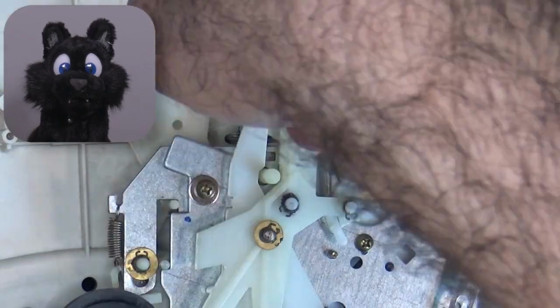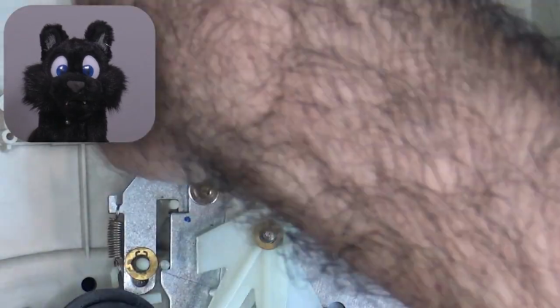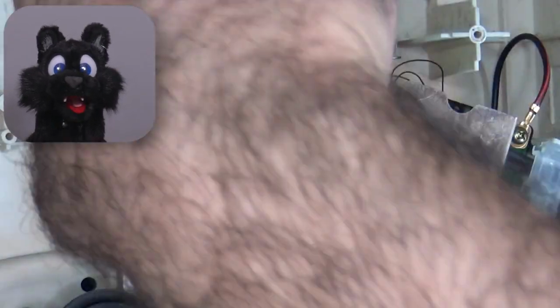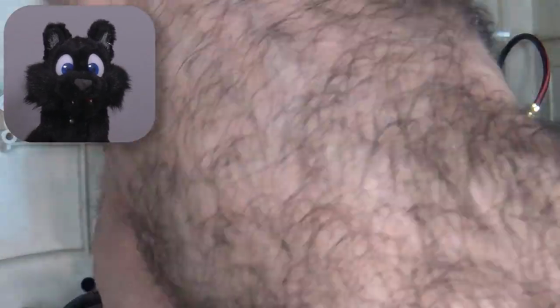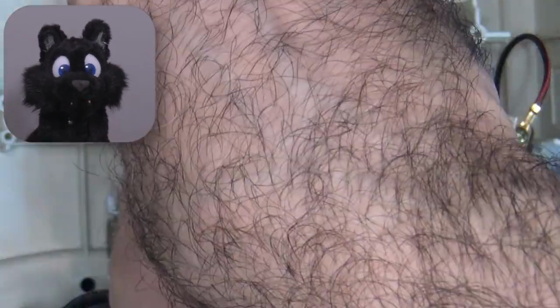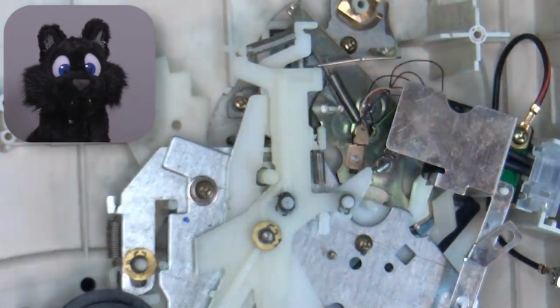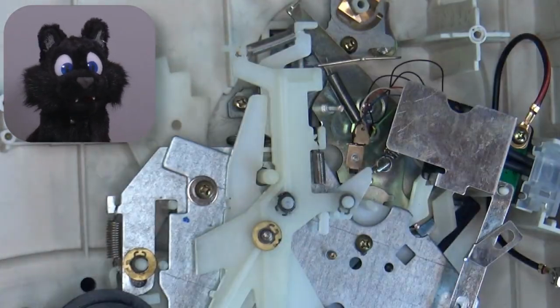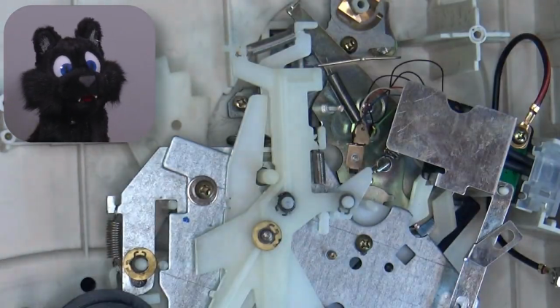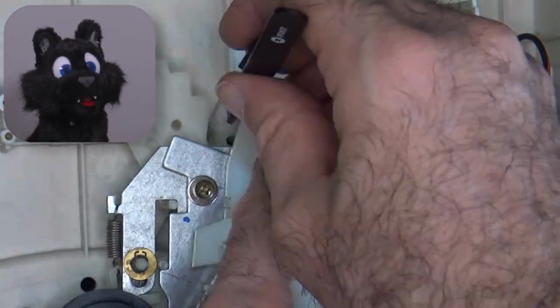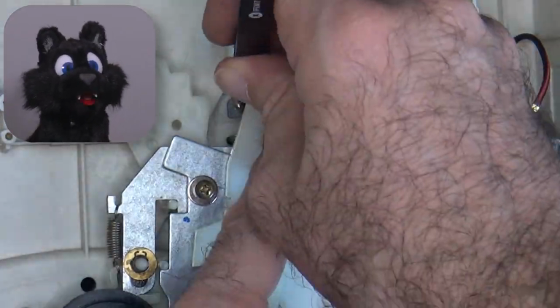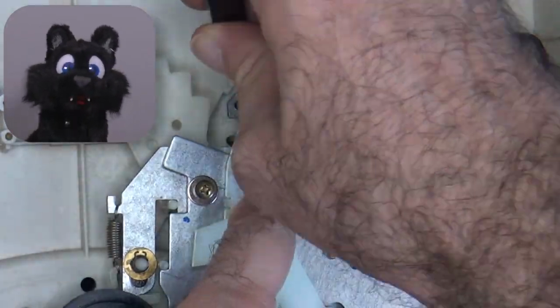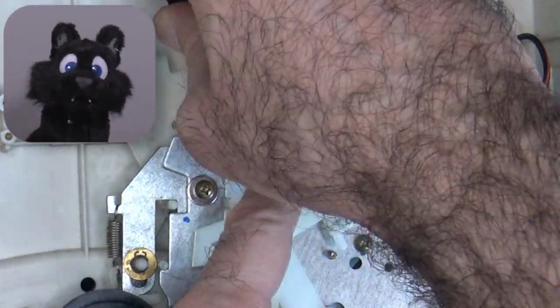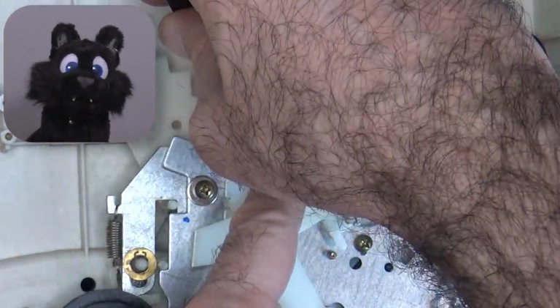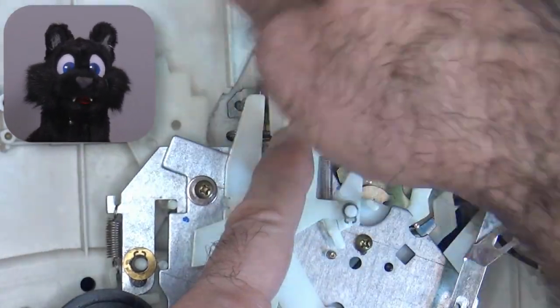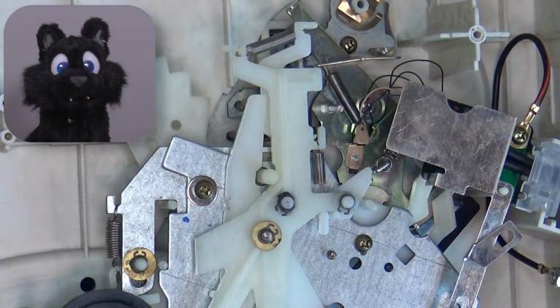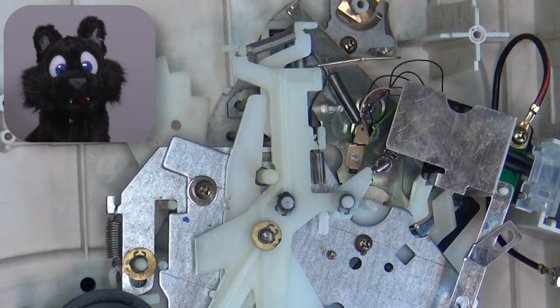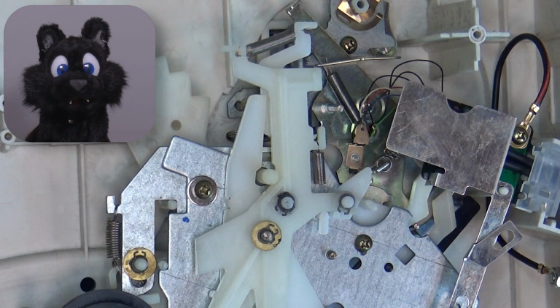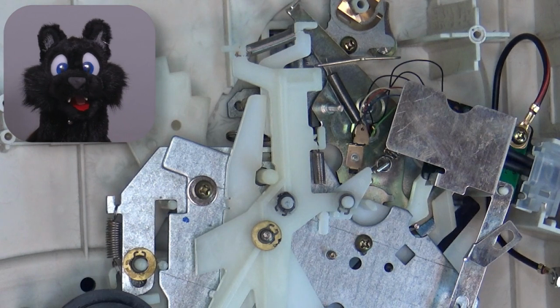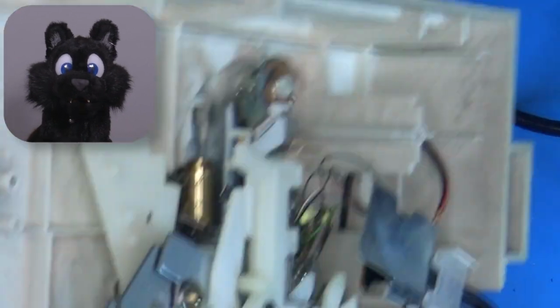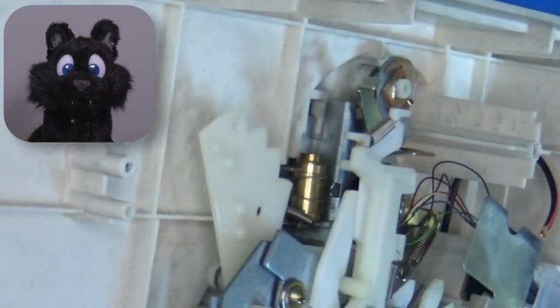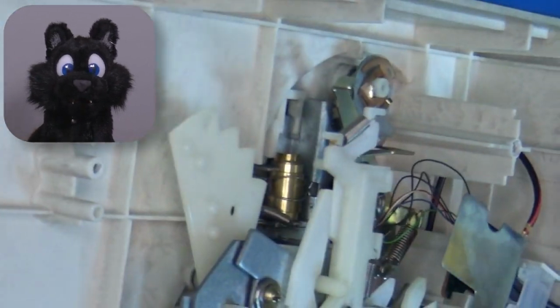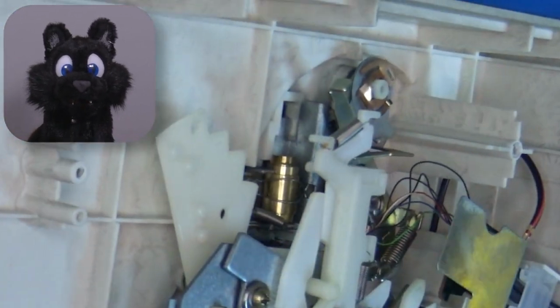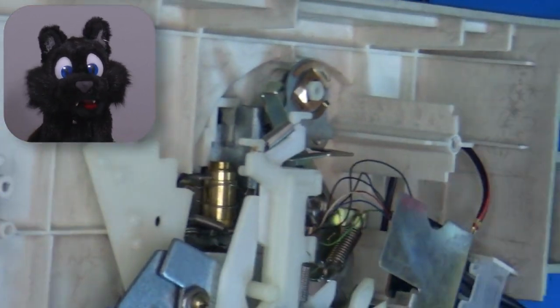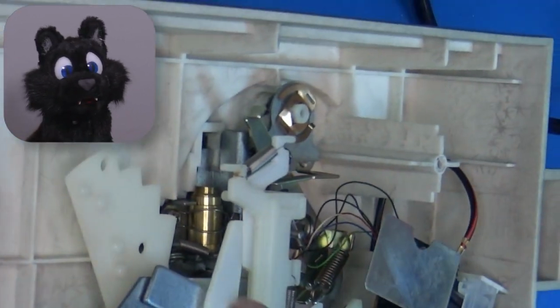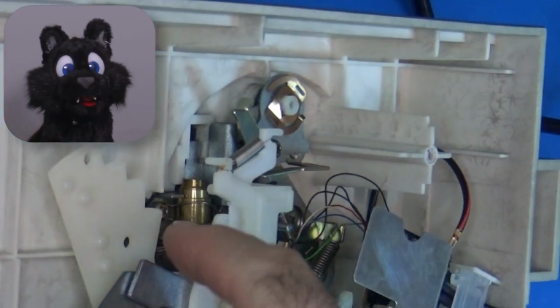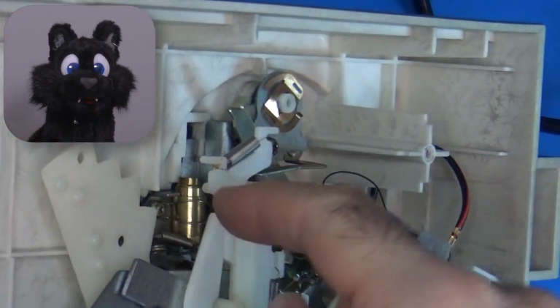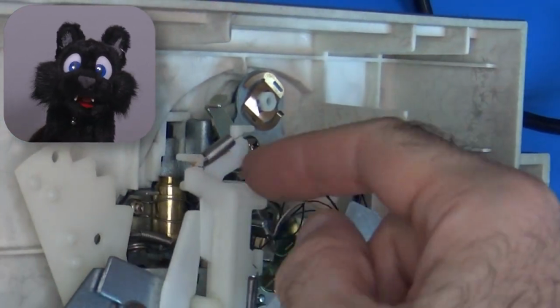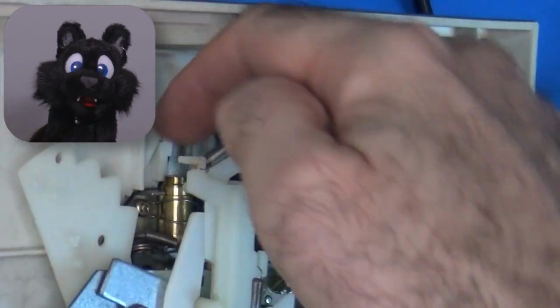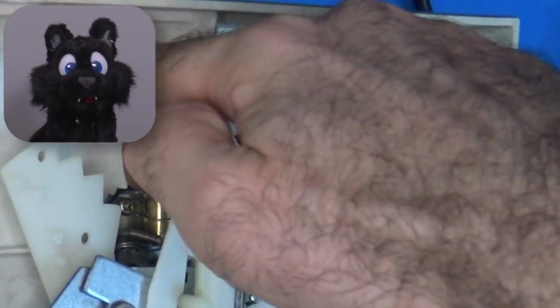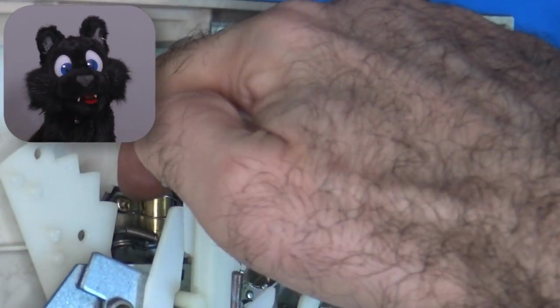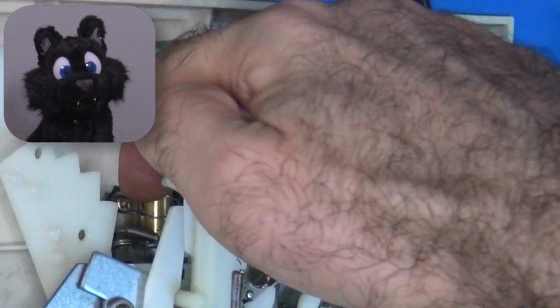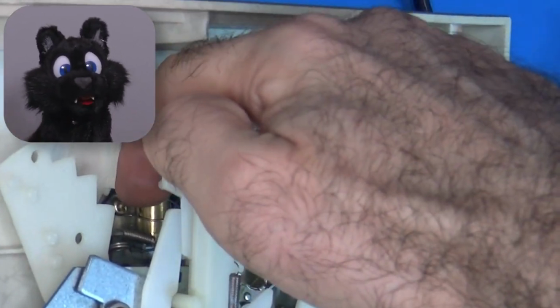Whoops! I forgot a bracket for the tonearm dampener. Wiggling that in took a bit of time.